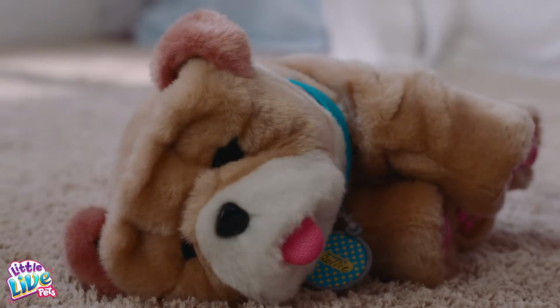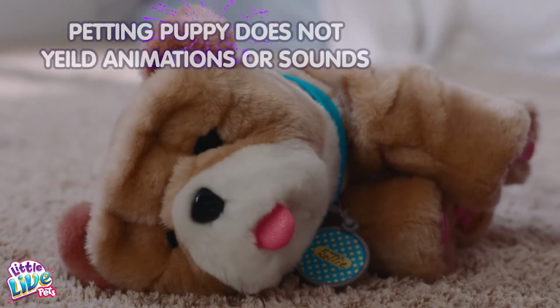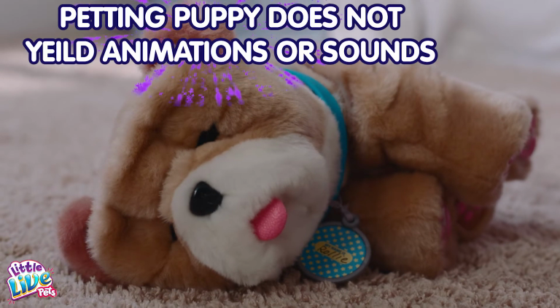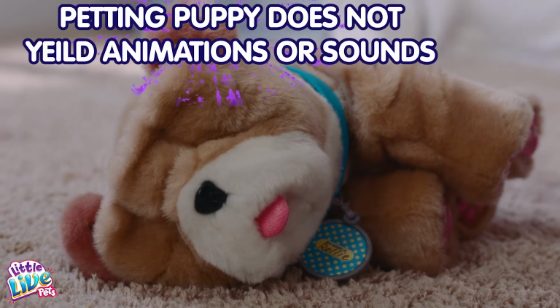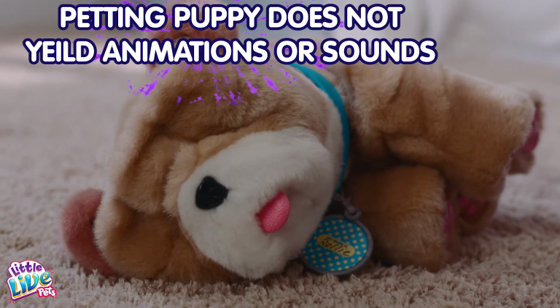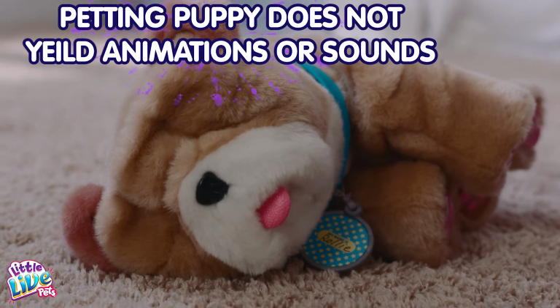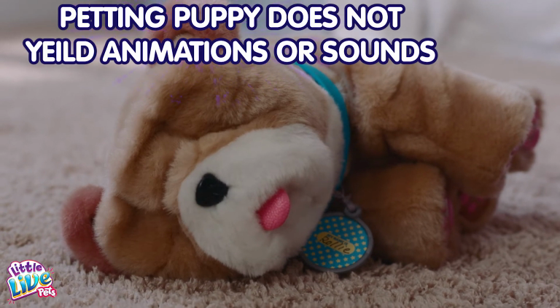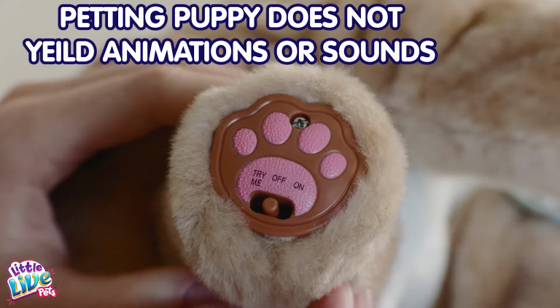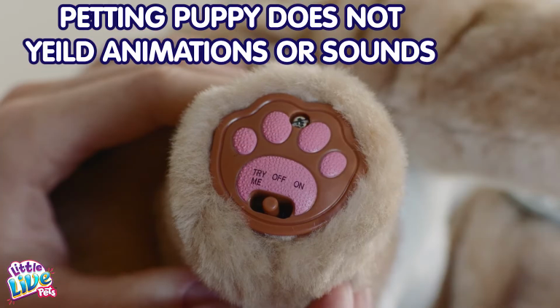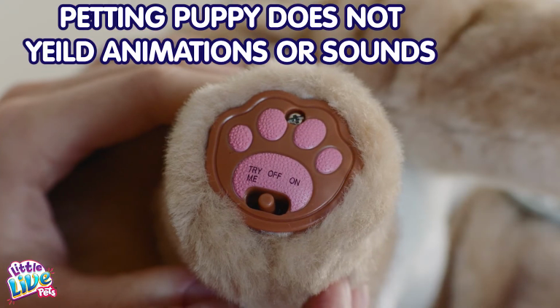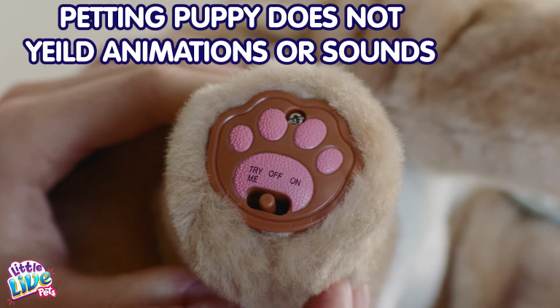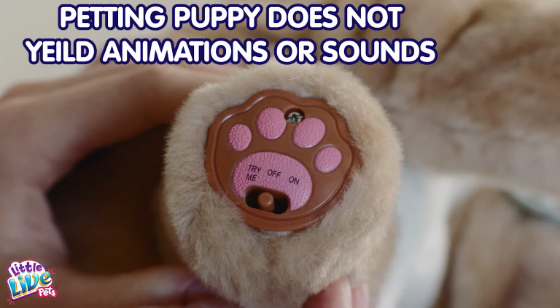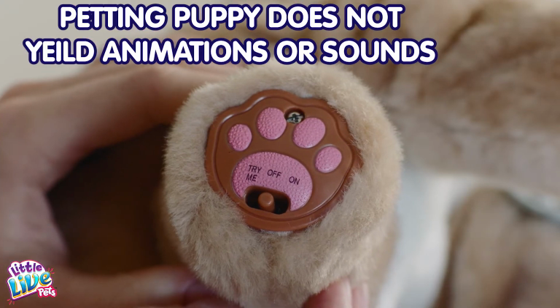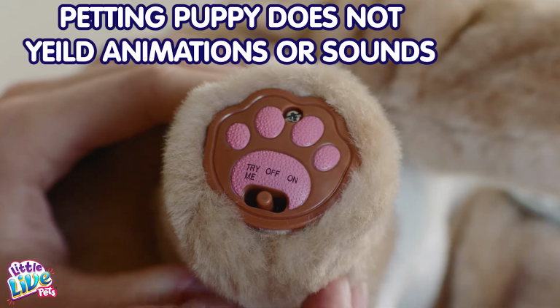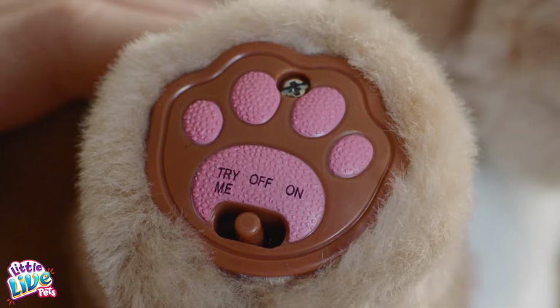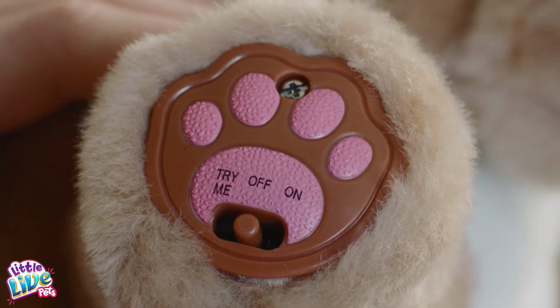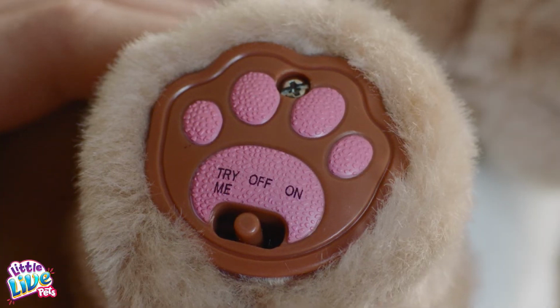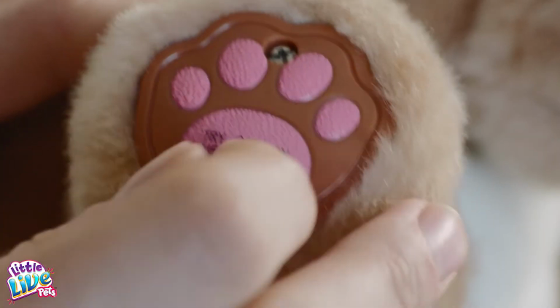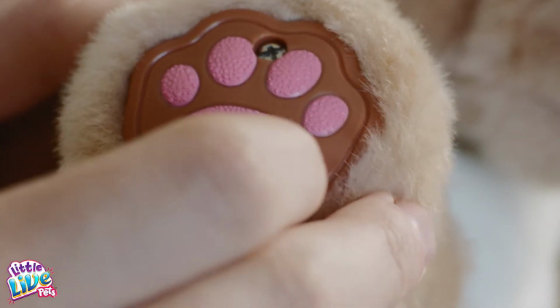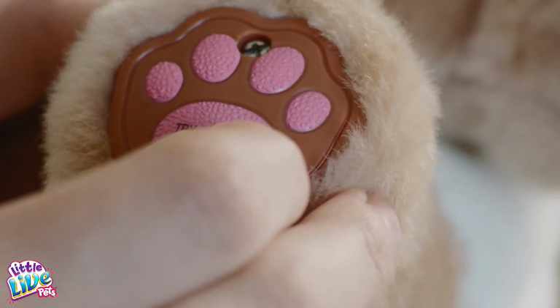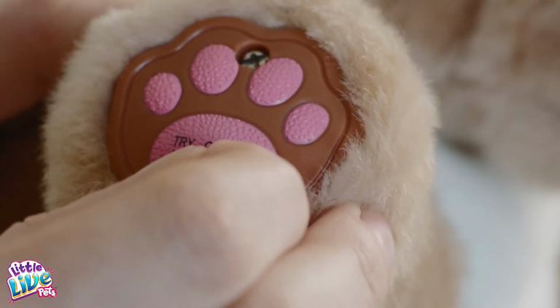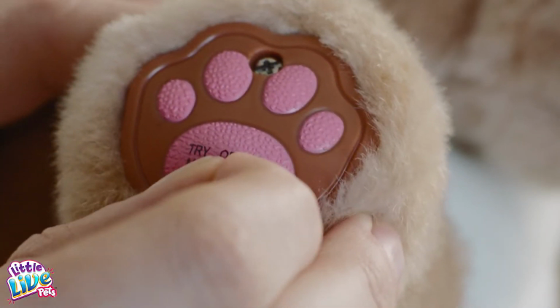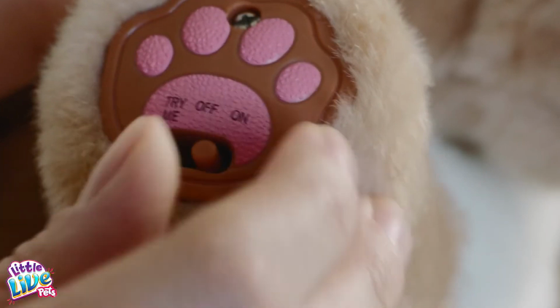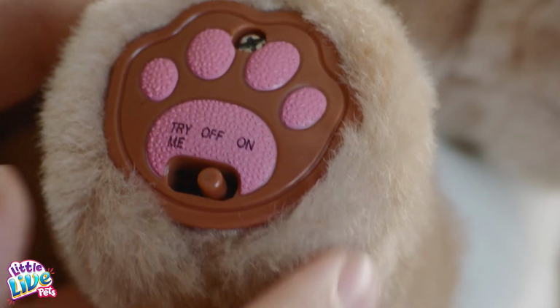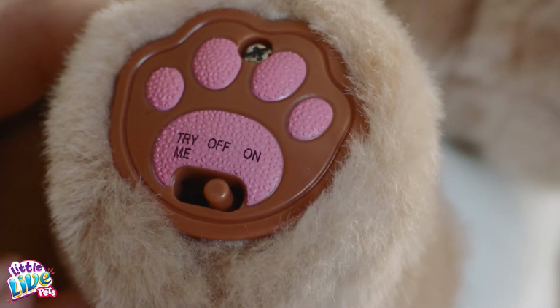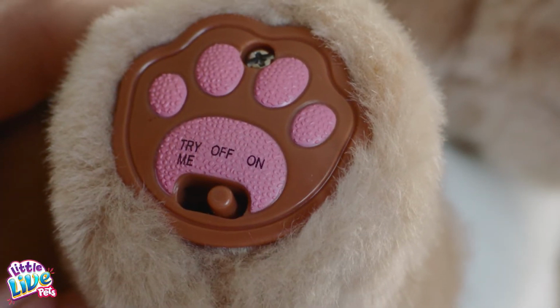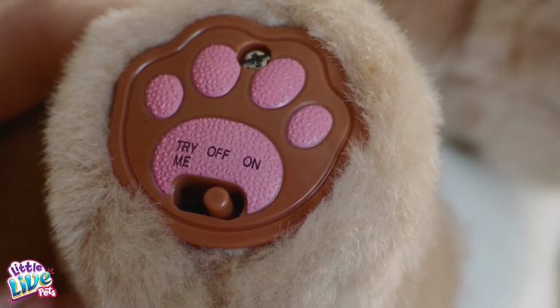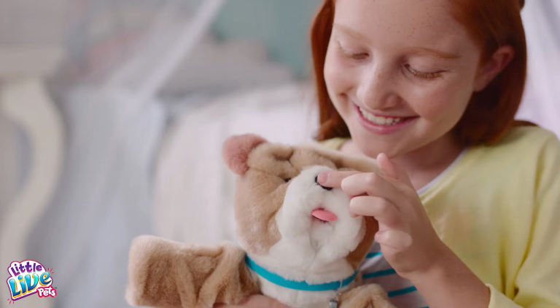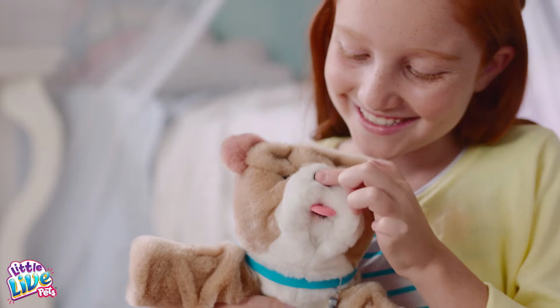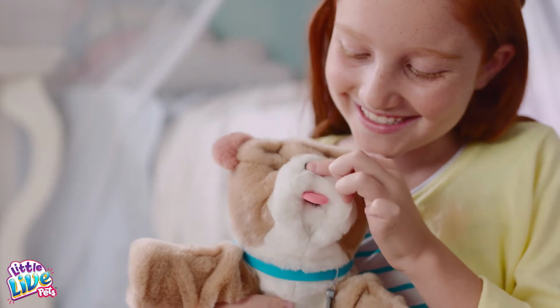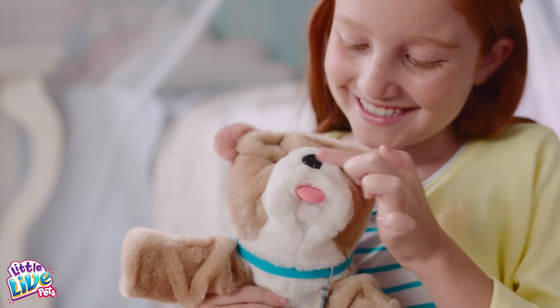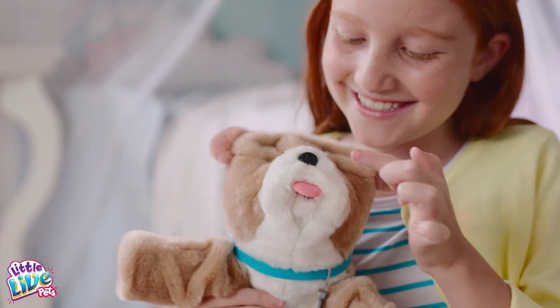Puppy may be in sleep mode. In this case, turn off then back on. Alternatively, press the nose button.